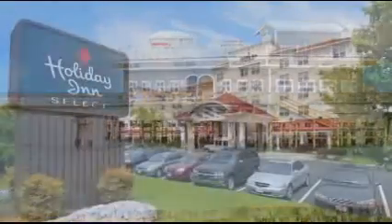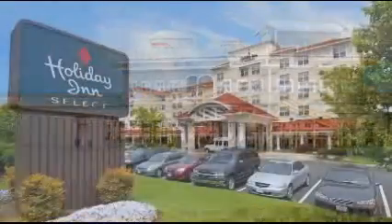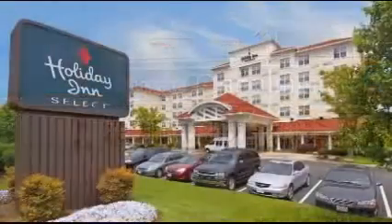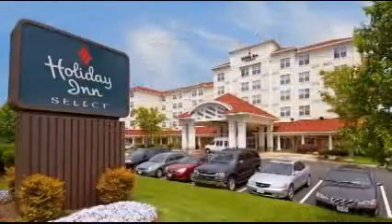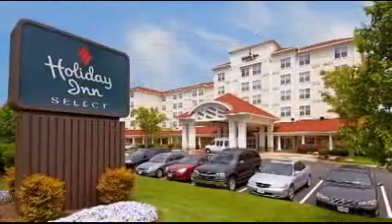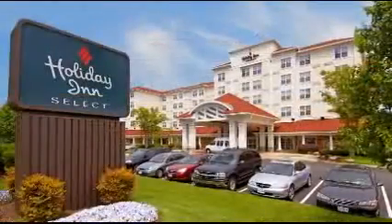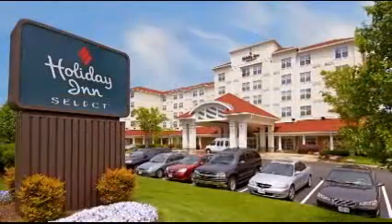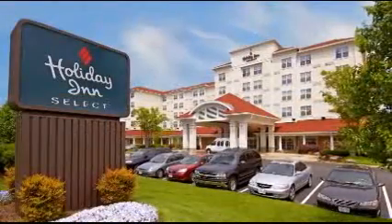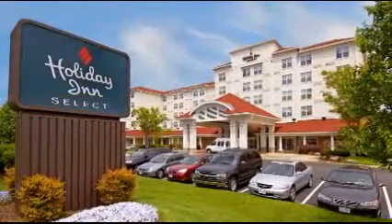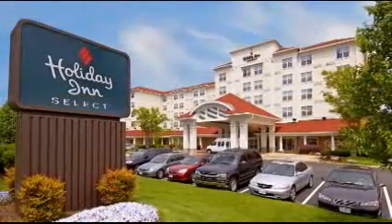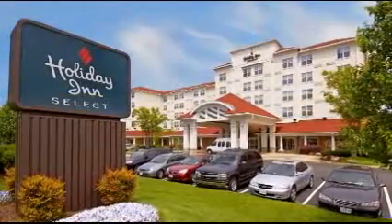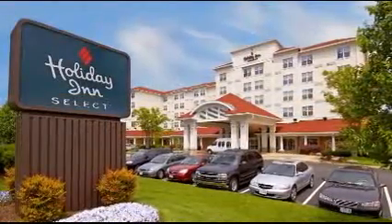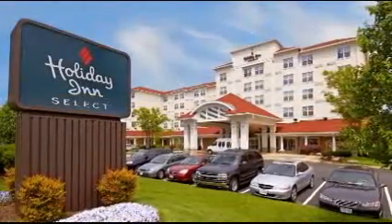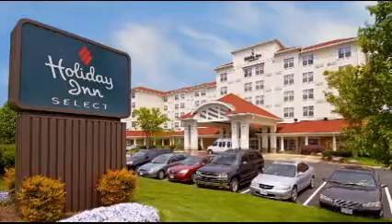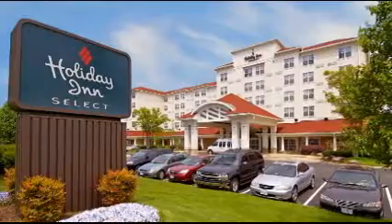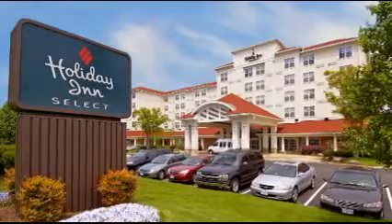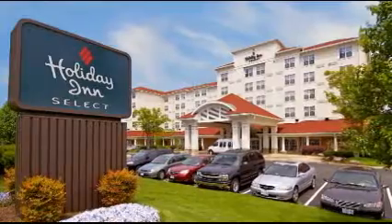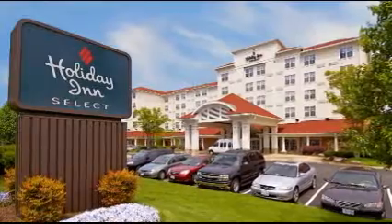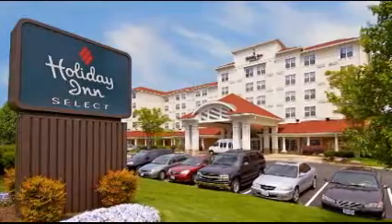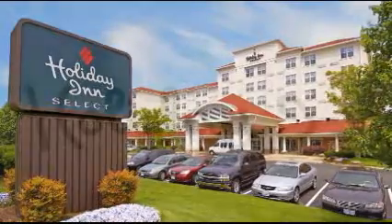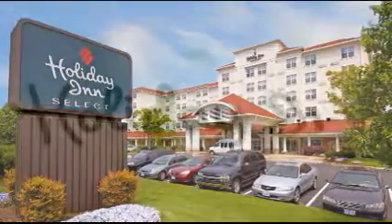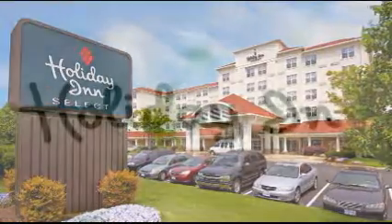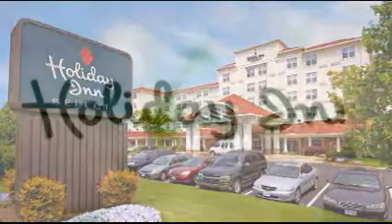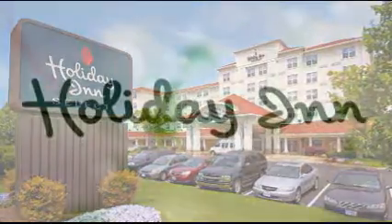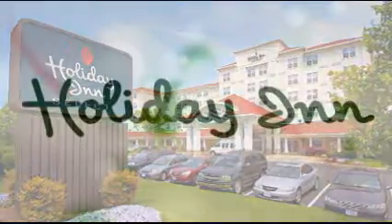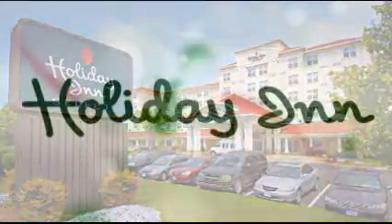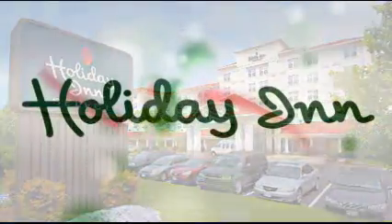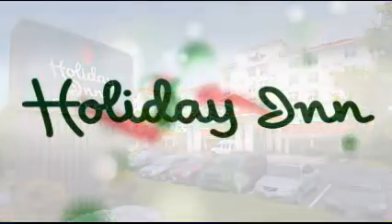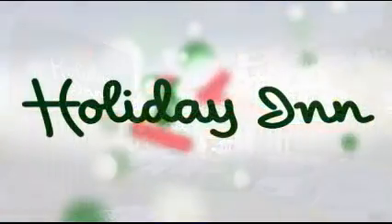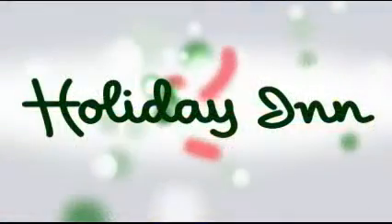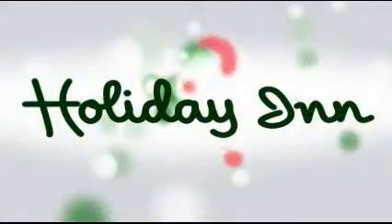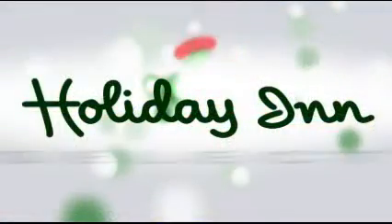The Holiday Inn Select Norfolk — a great stay every time. Why not book online today?